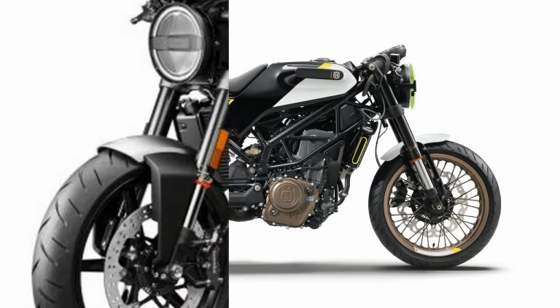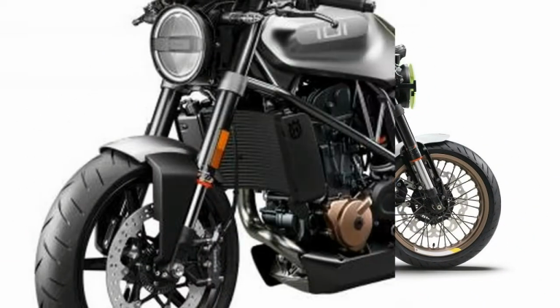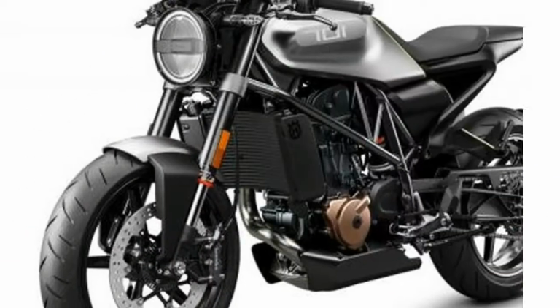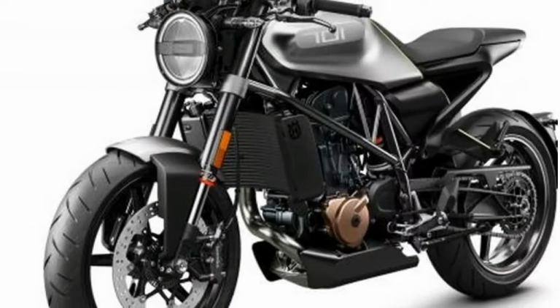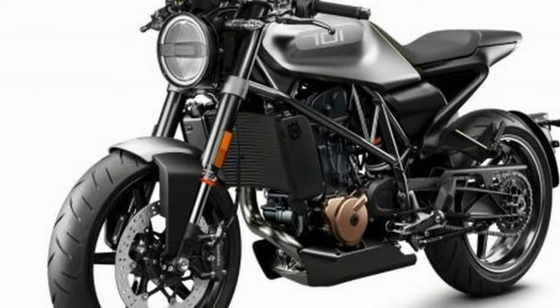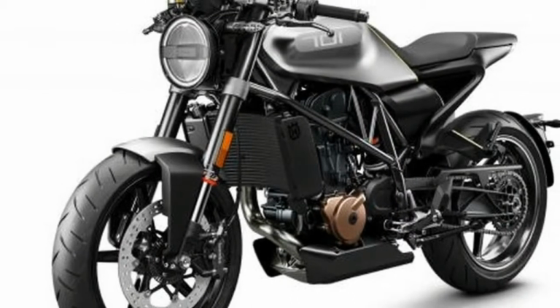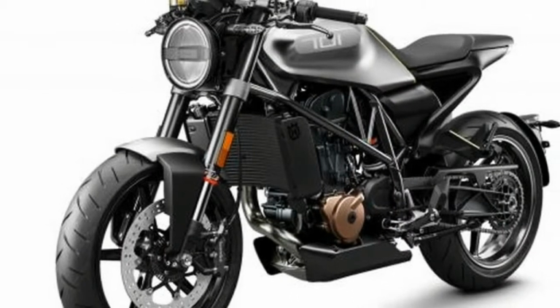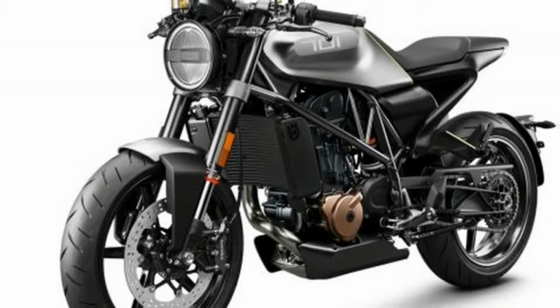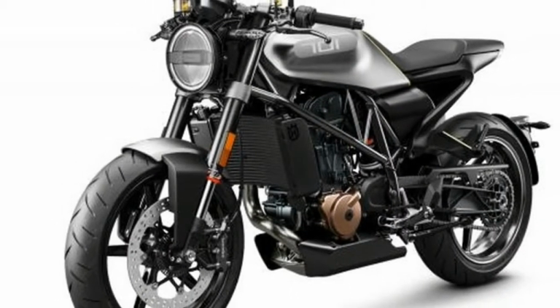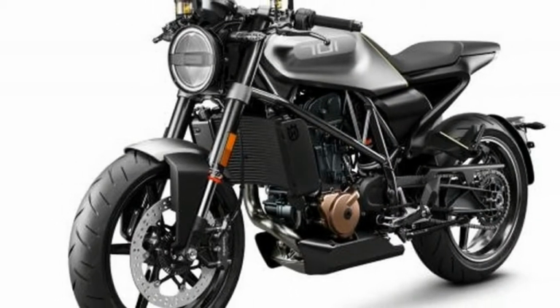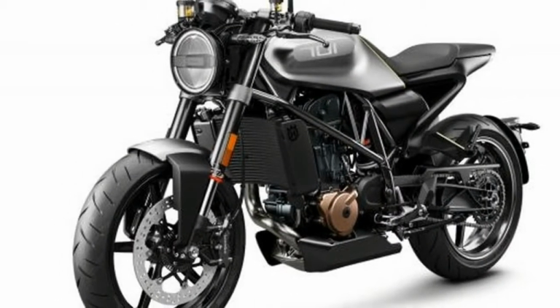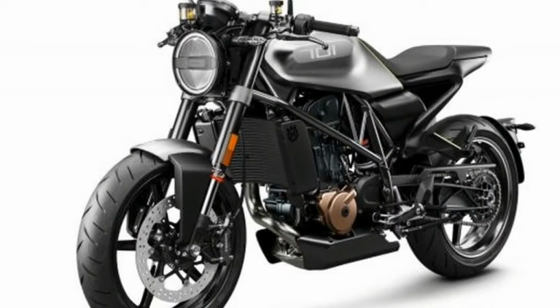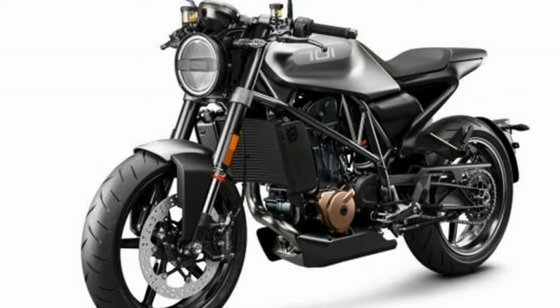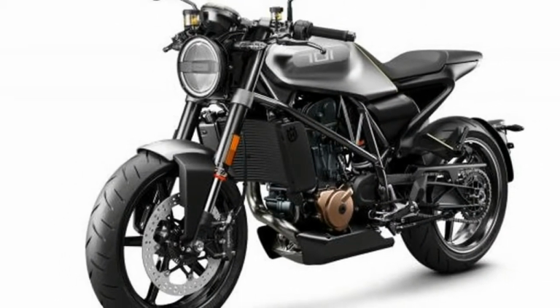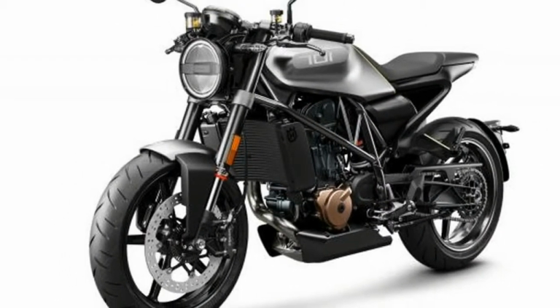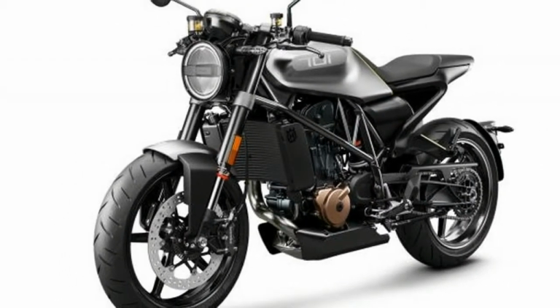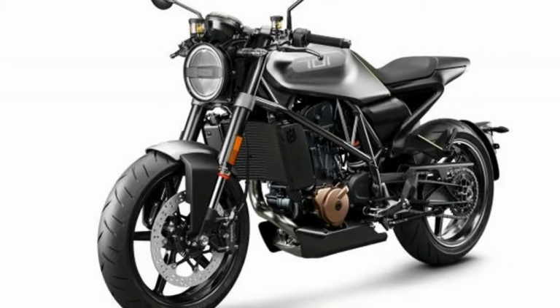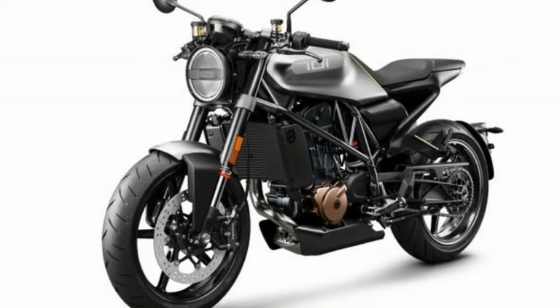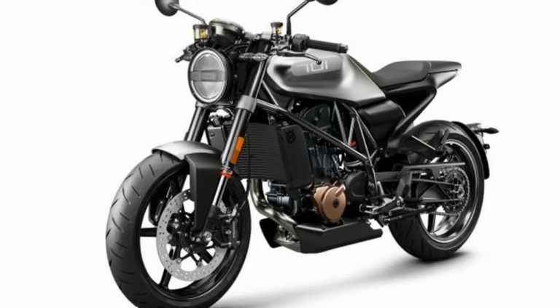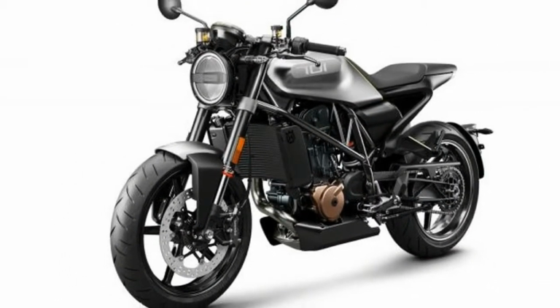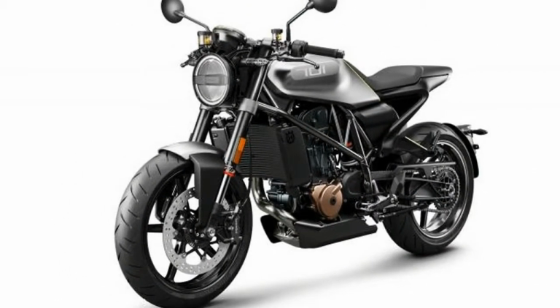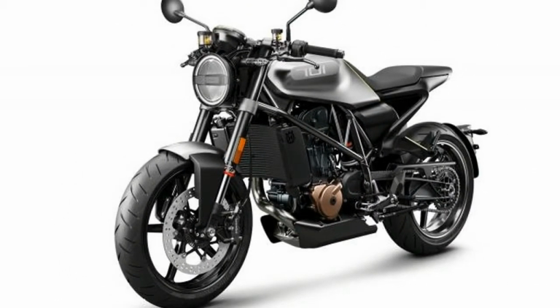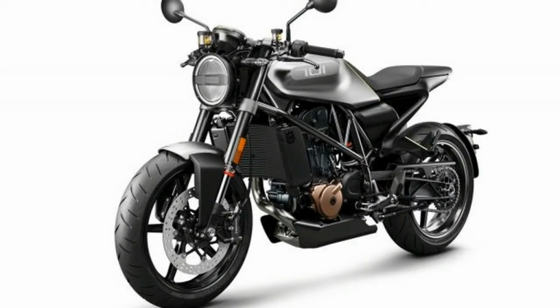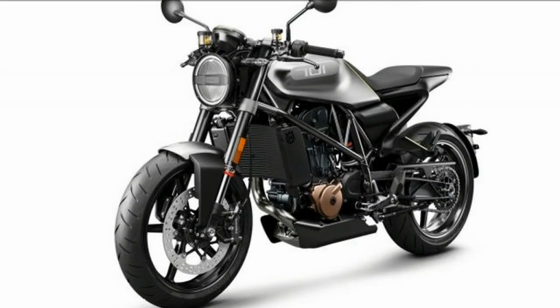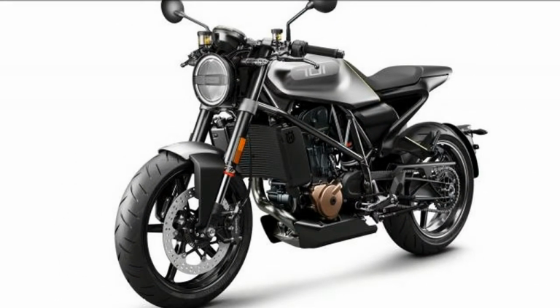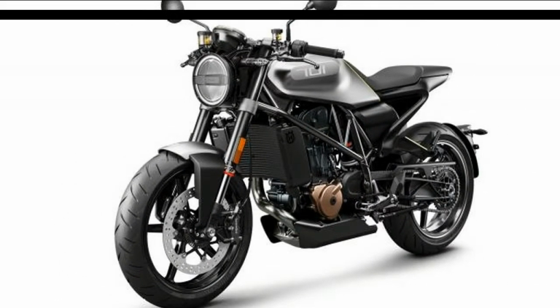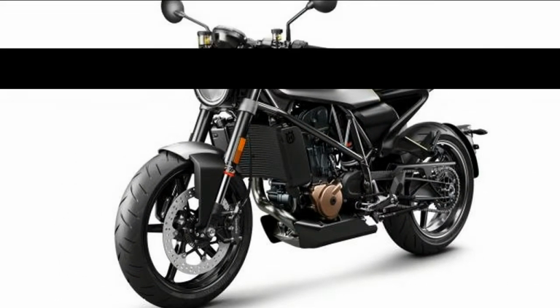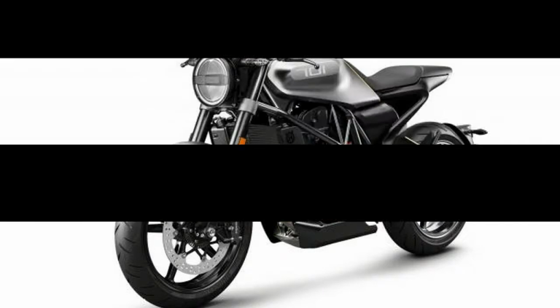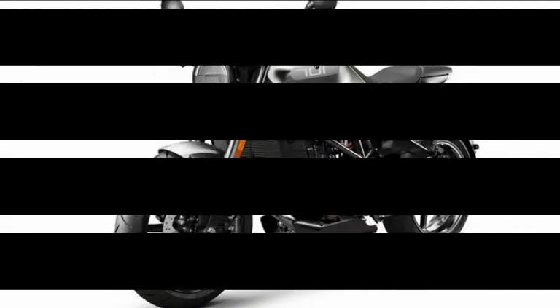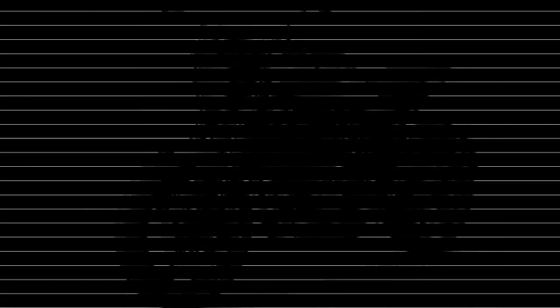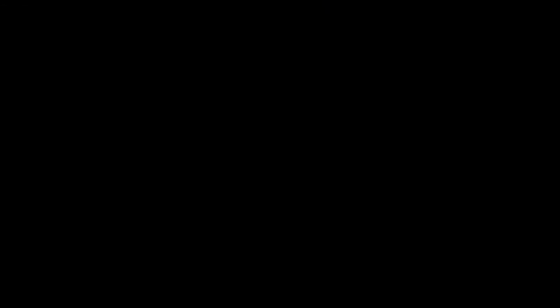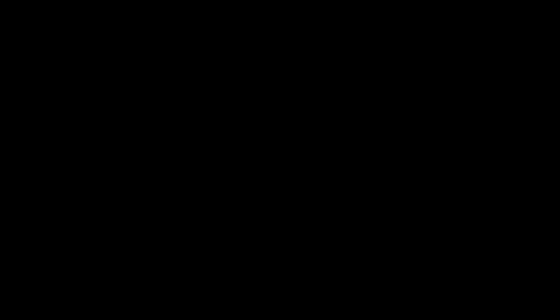Built to better tame the urban wilderness, it's not clear whether this theme will carry over into the production bike, or if the standard...